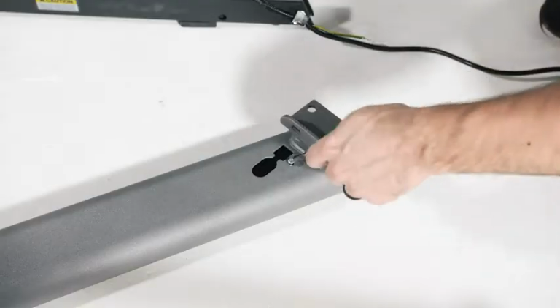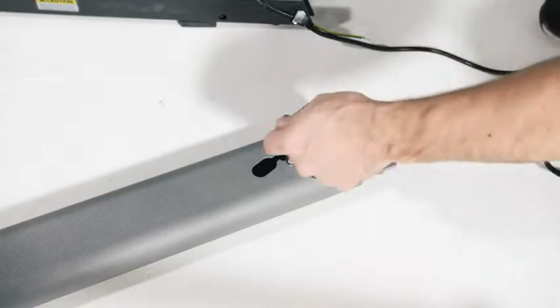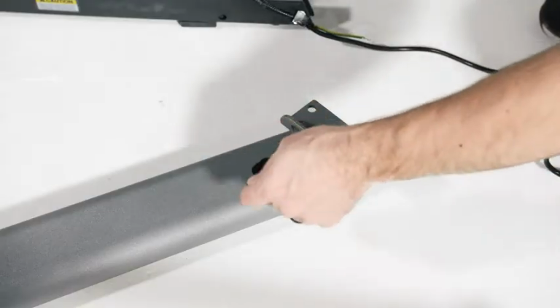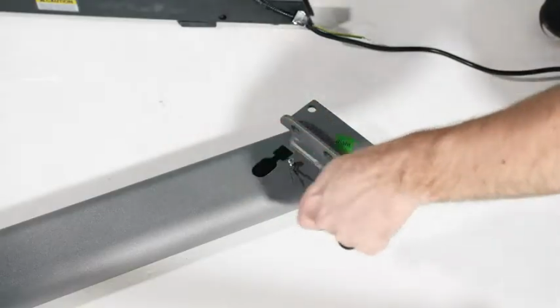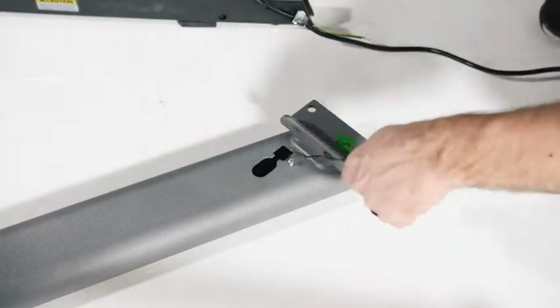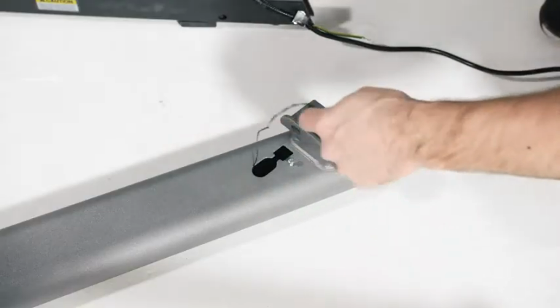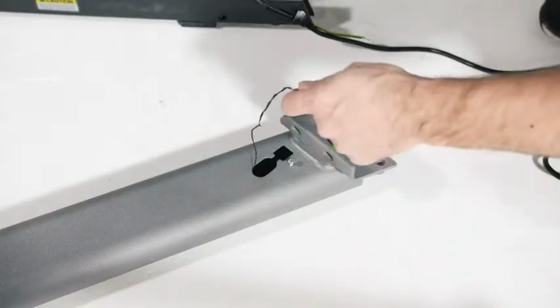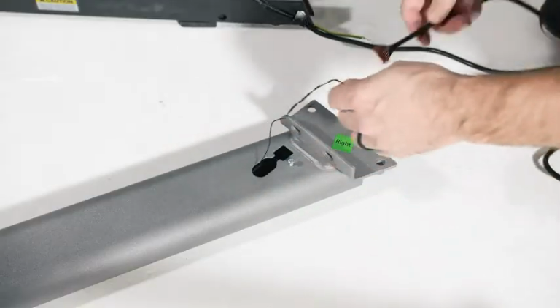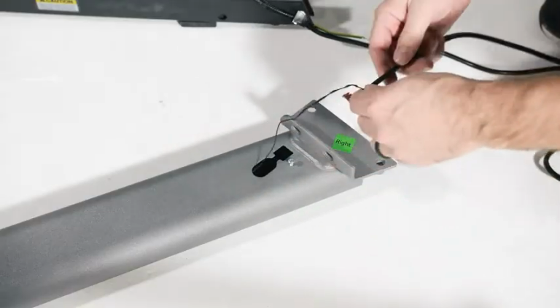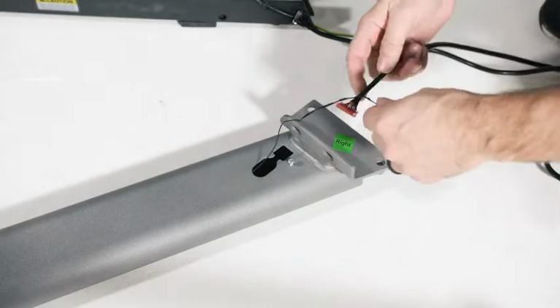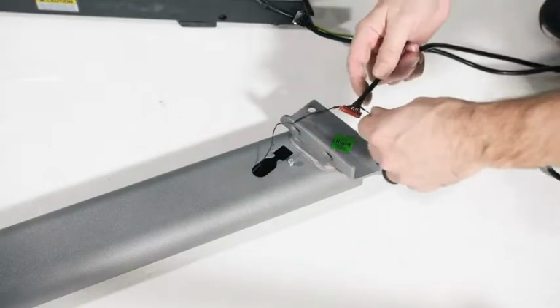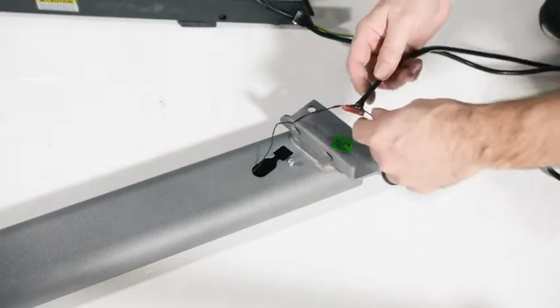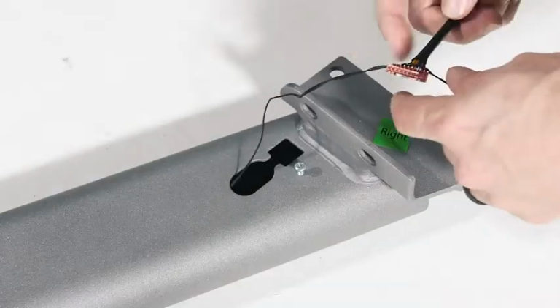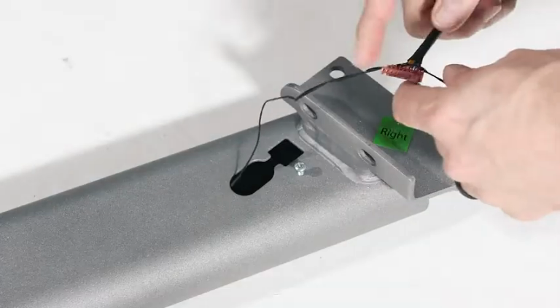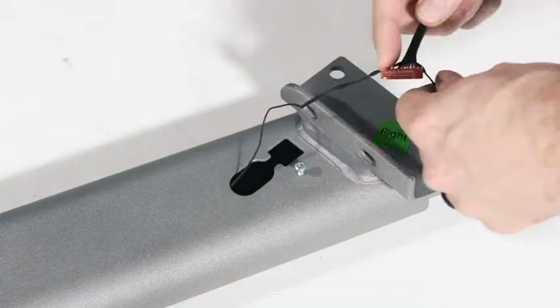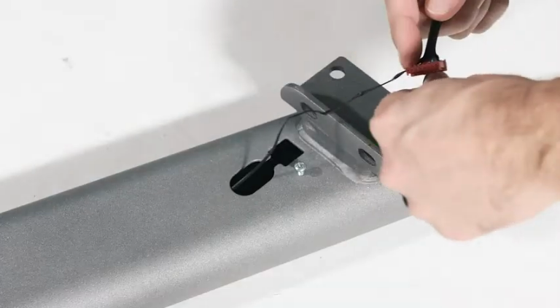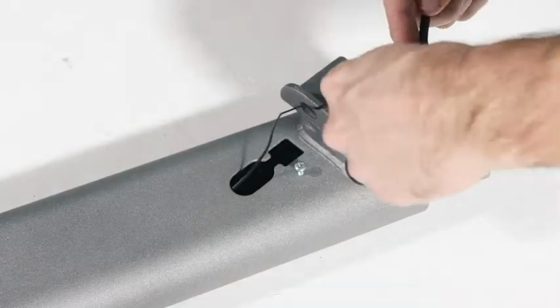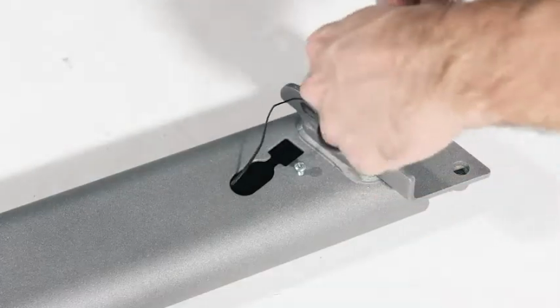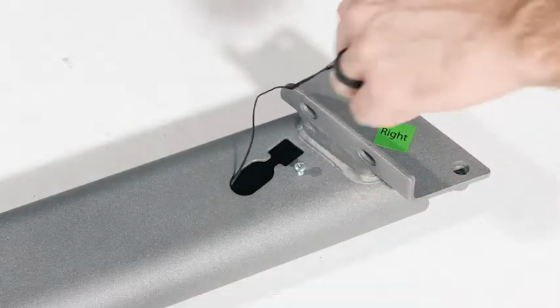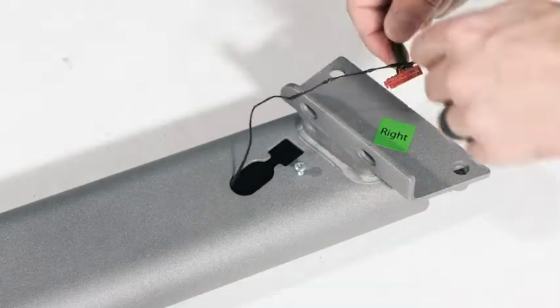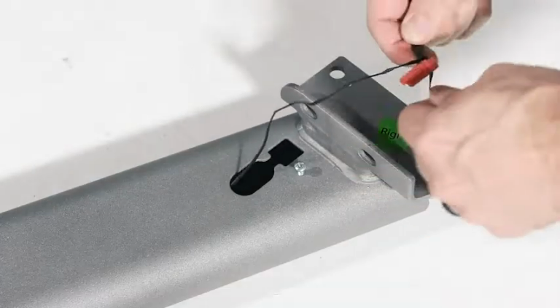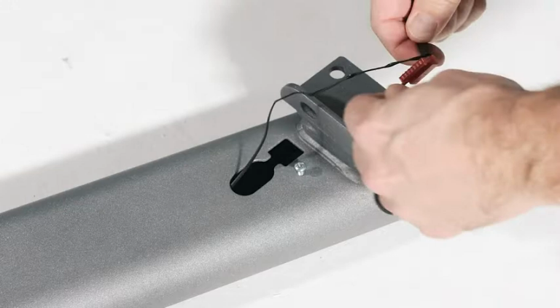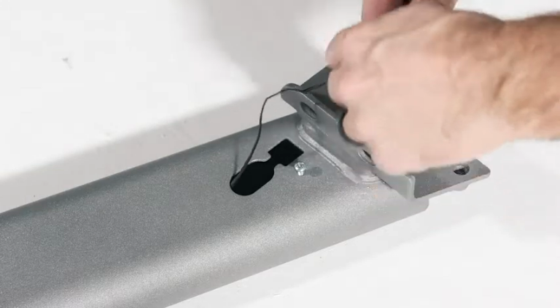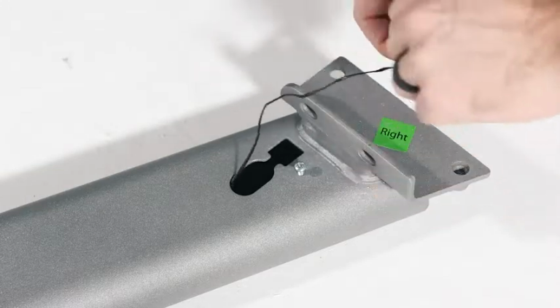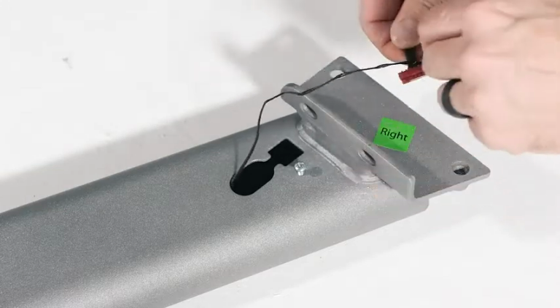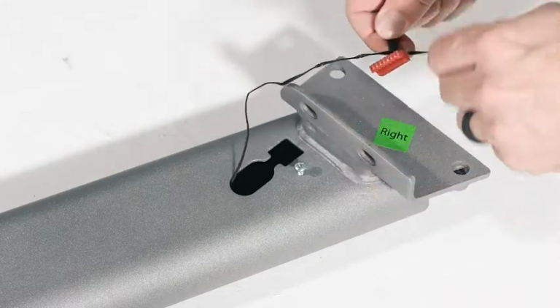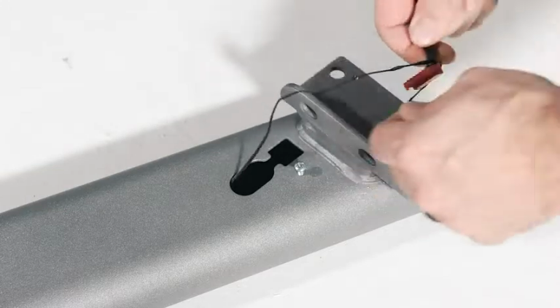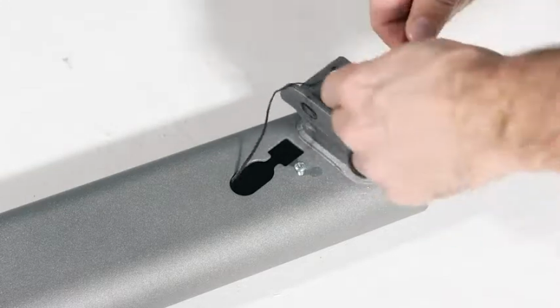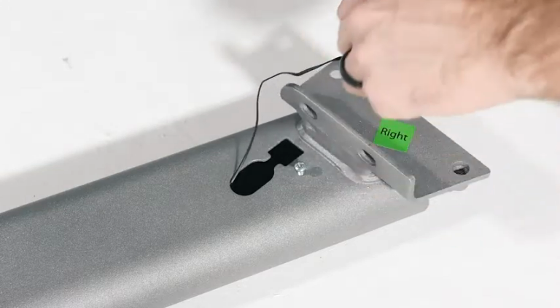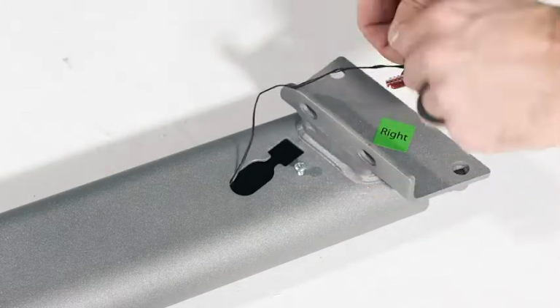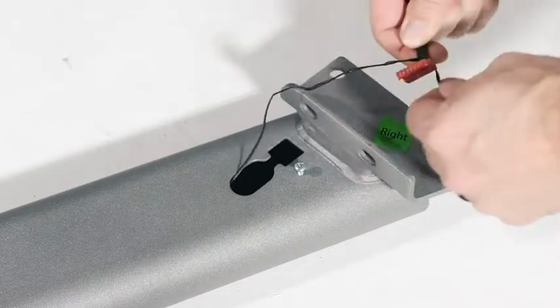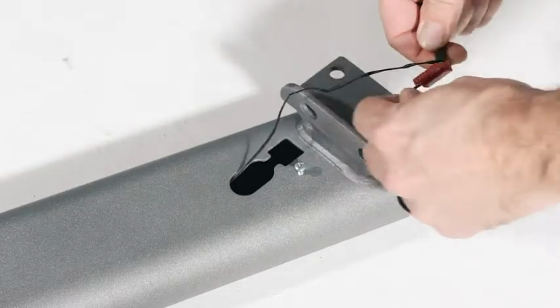Make sure the power cord is unplugged. Remove the tie securing the upright wire to the front of the base.